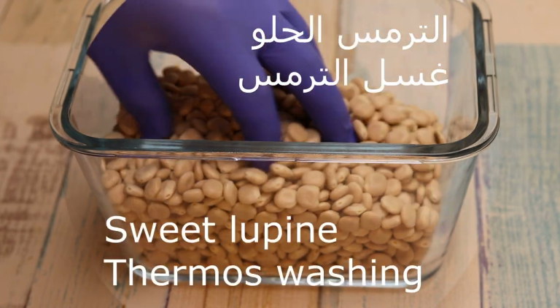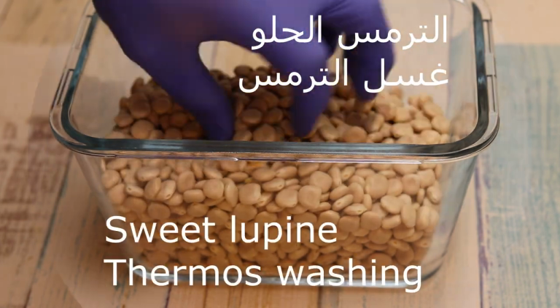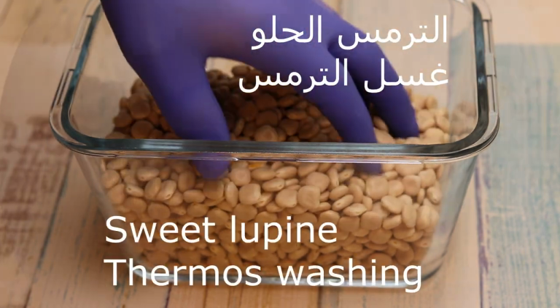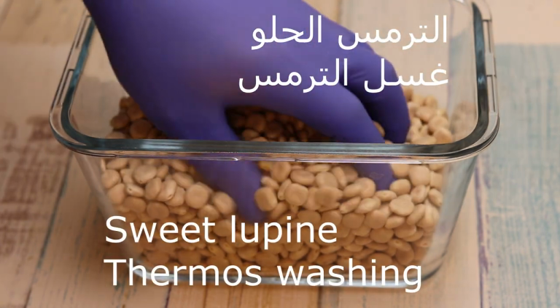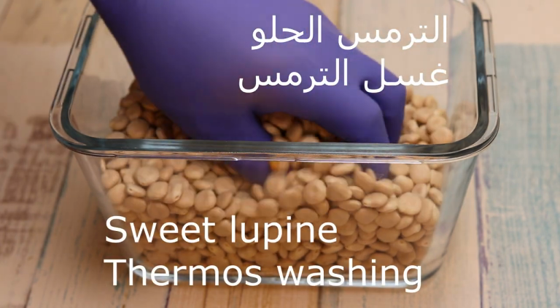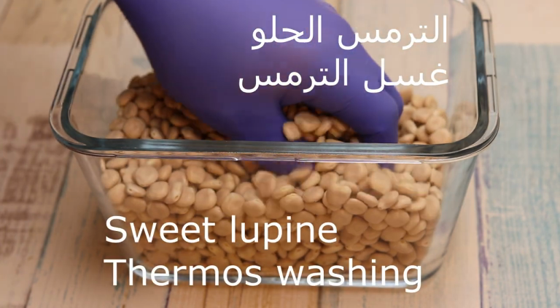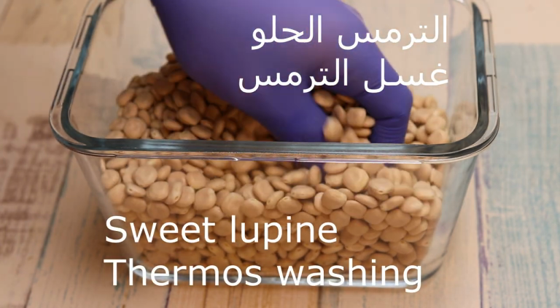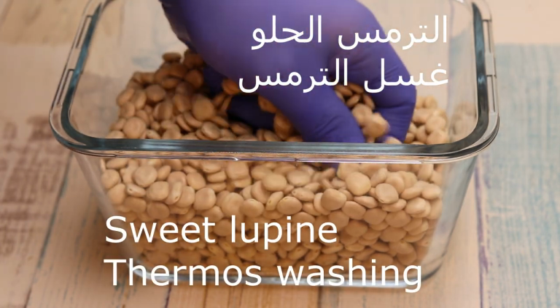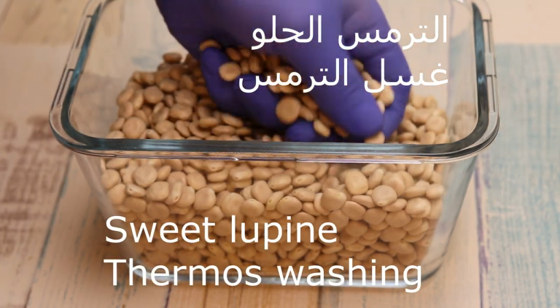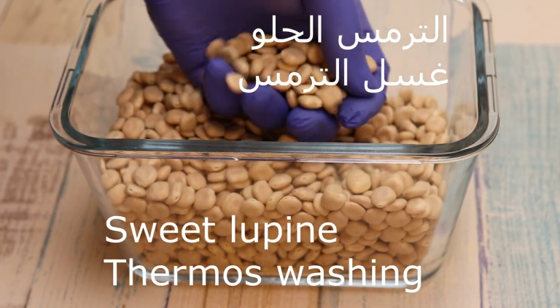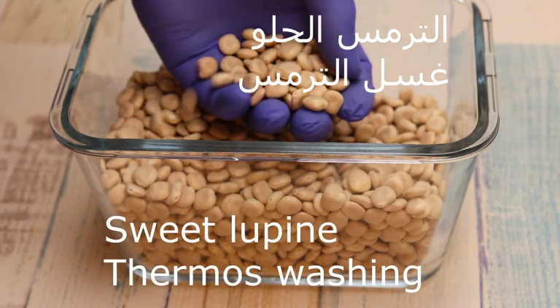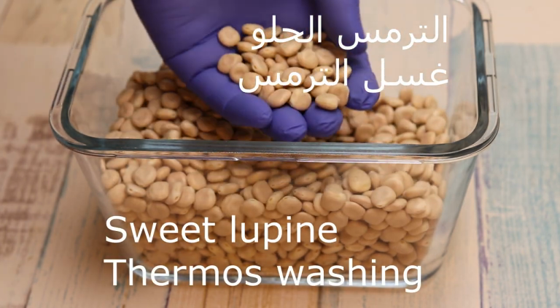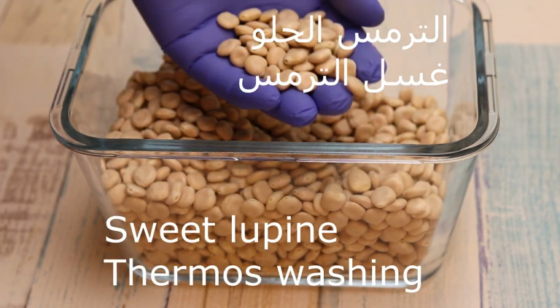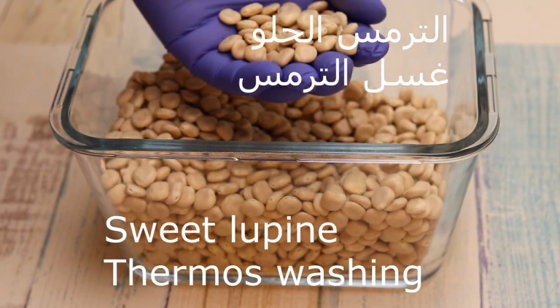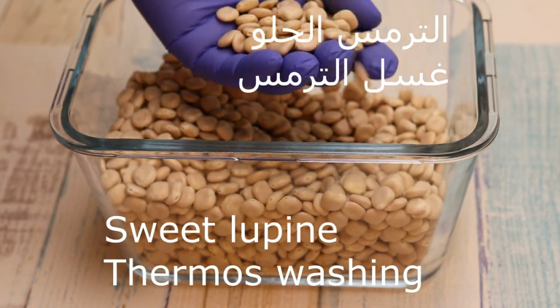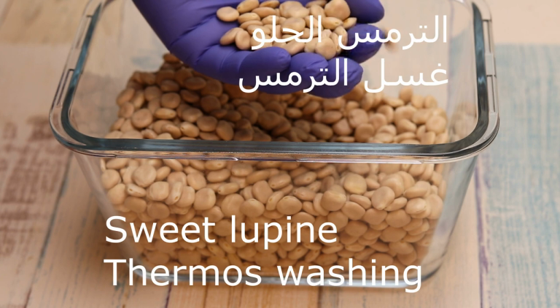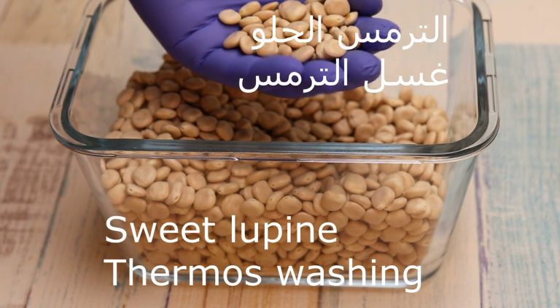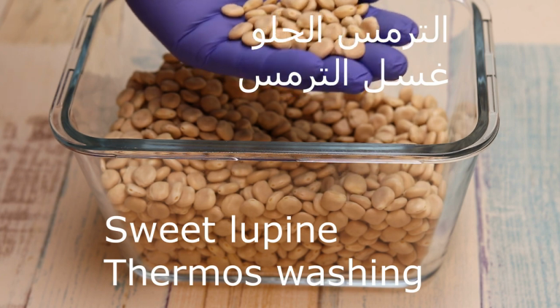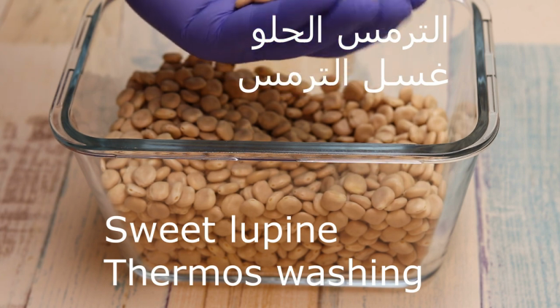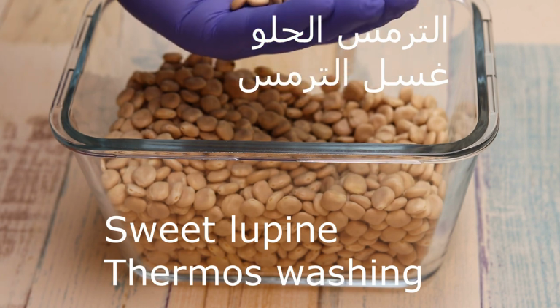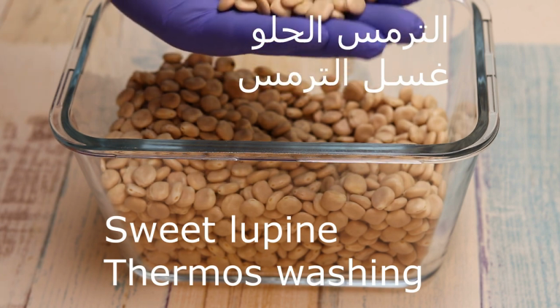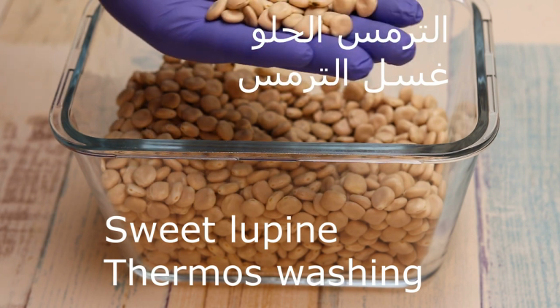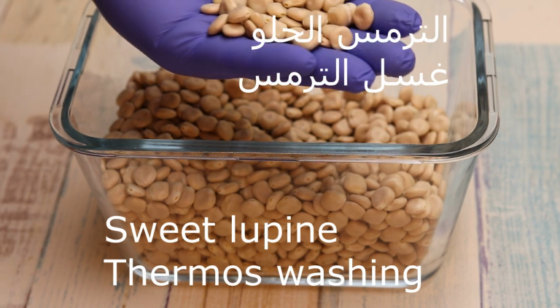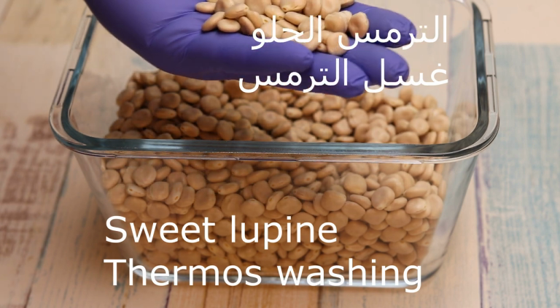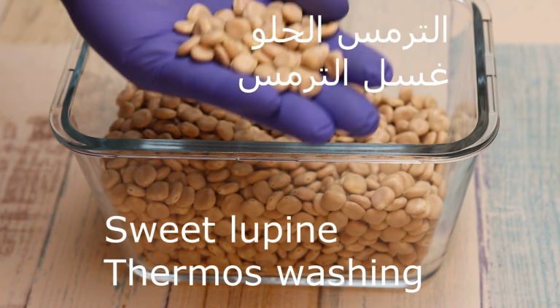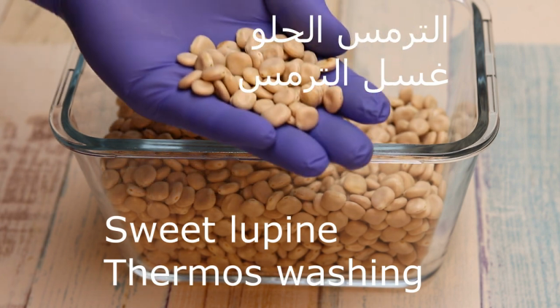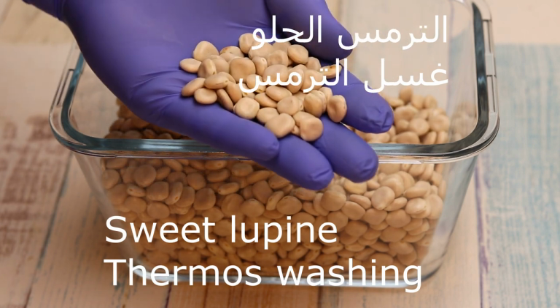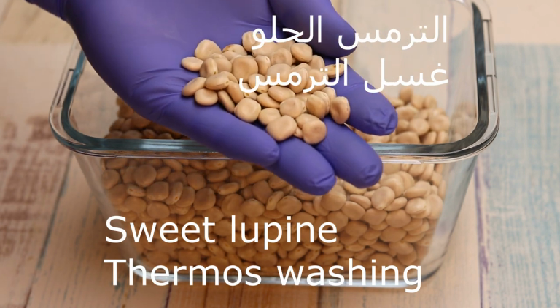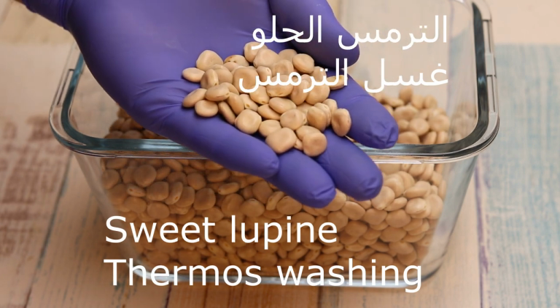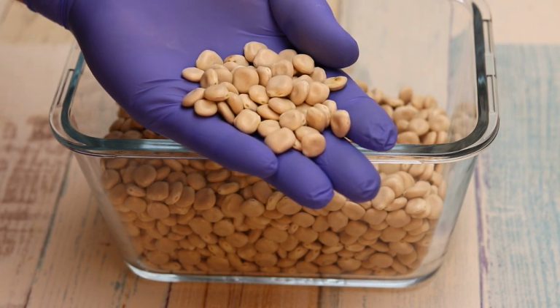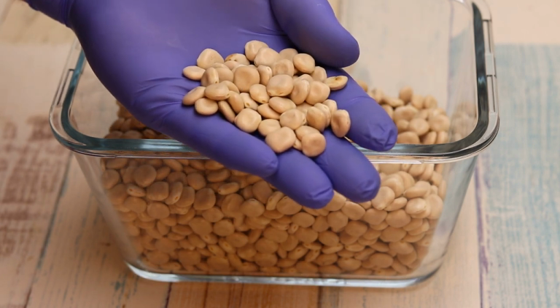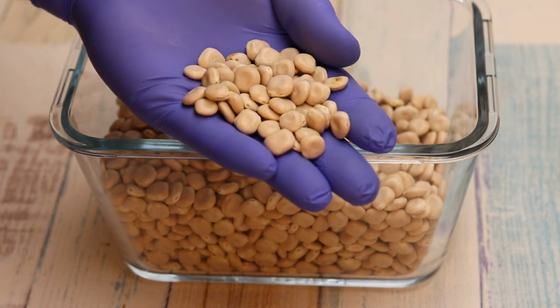Turmos al-hilo. Turmos al-hilo, turmos mar. I used turmos al-hilo, and not mar.